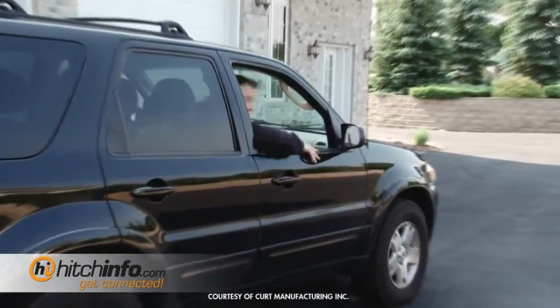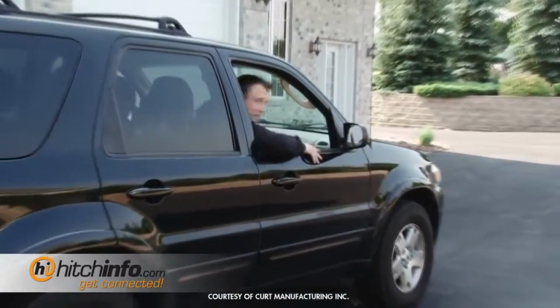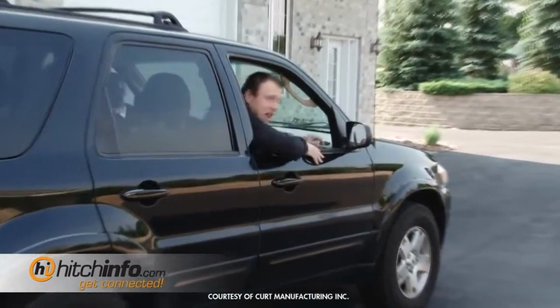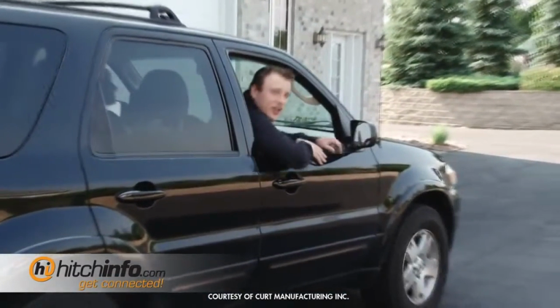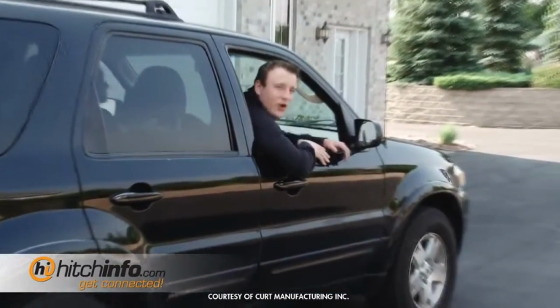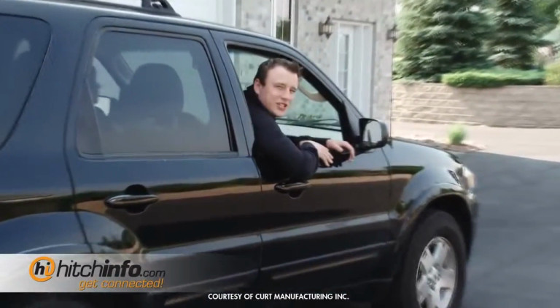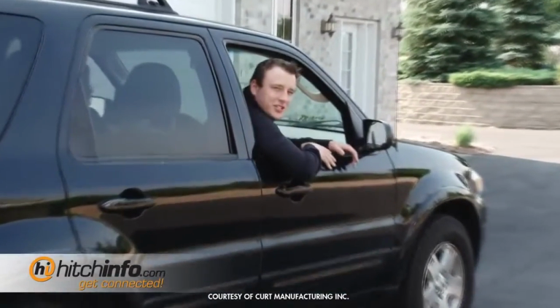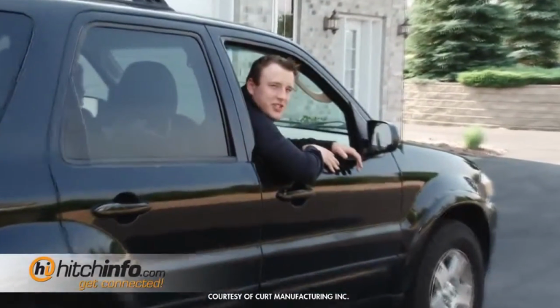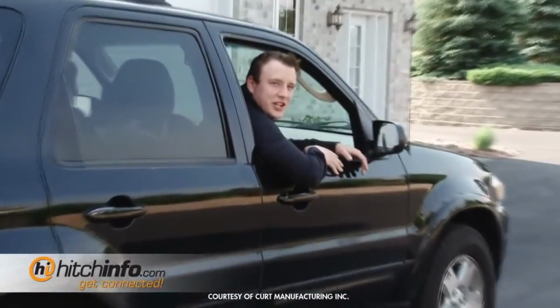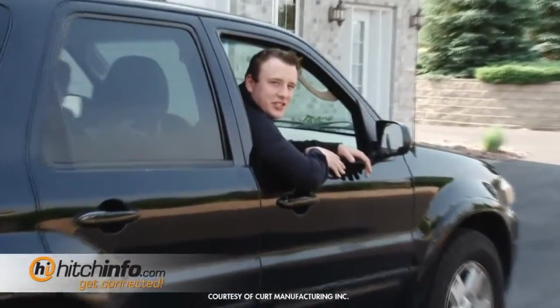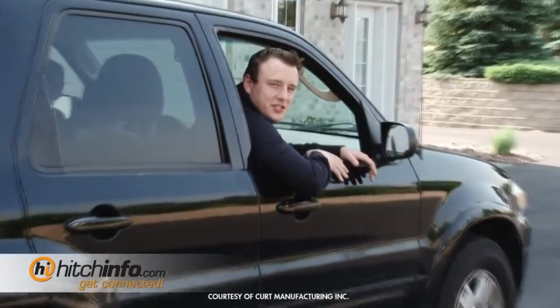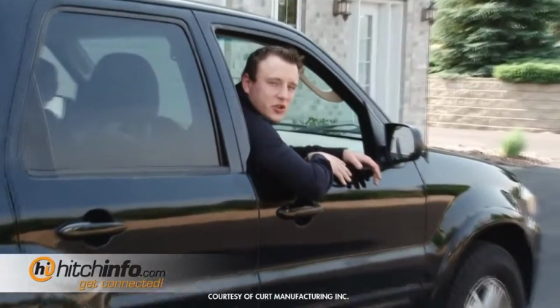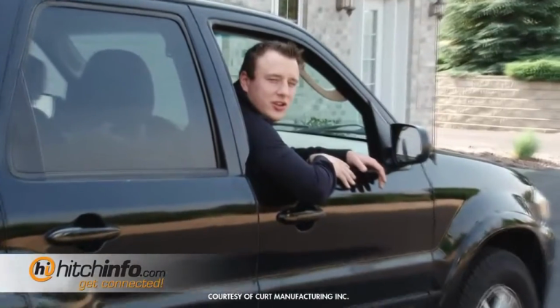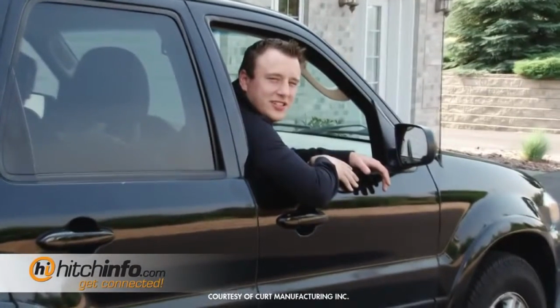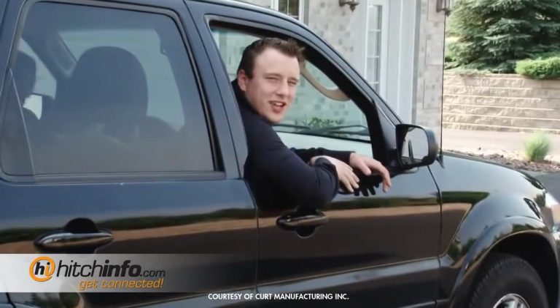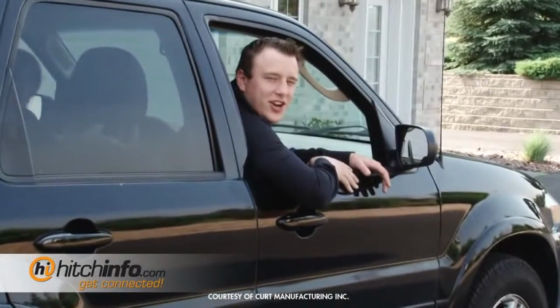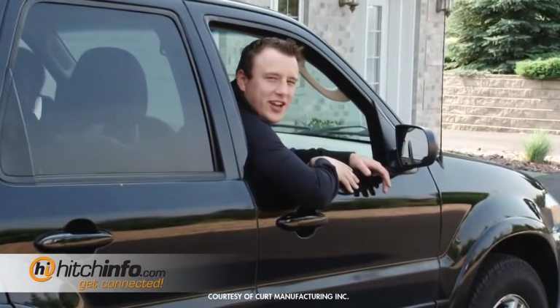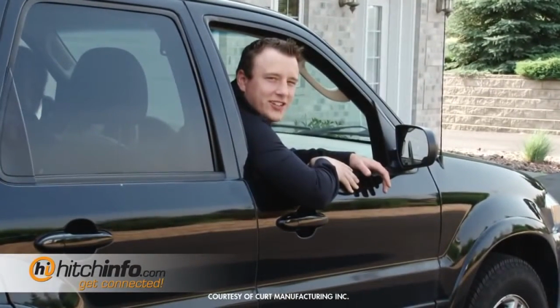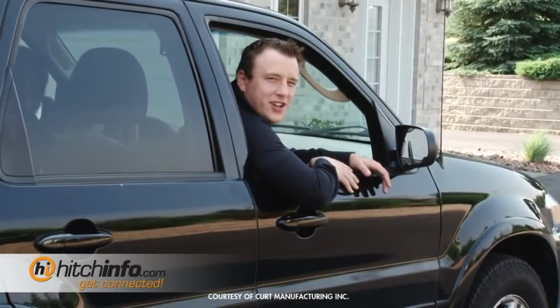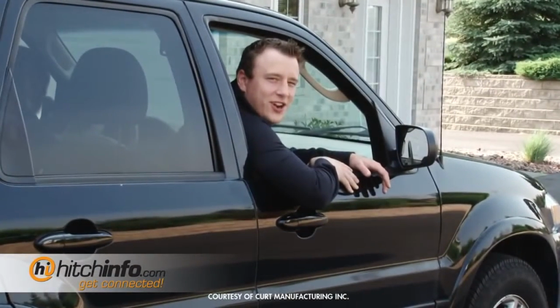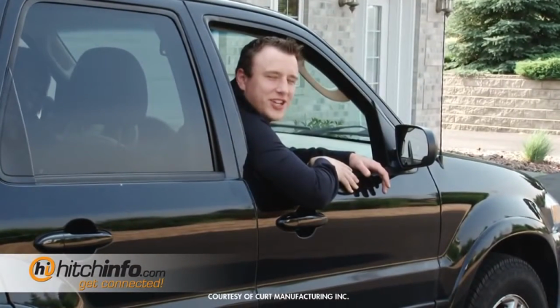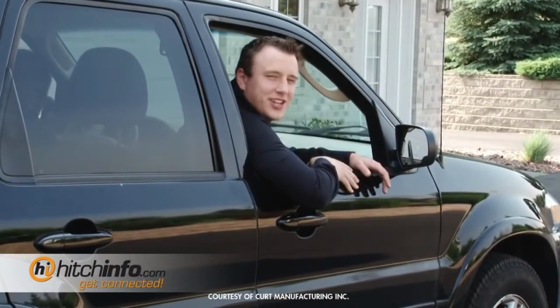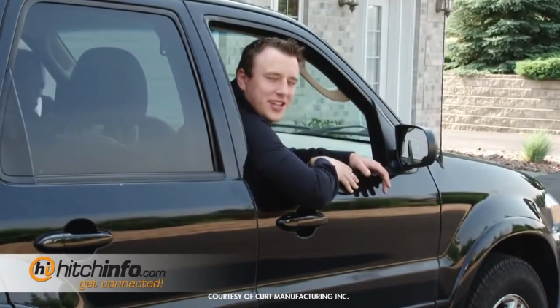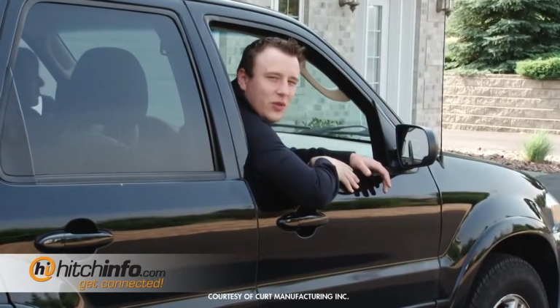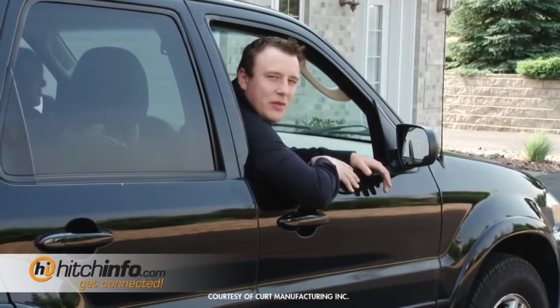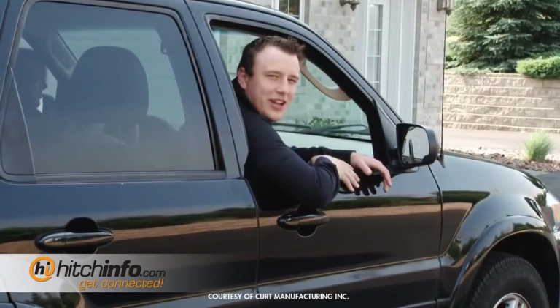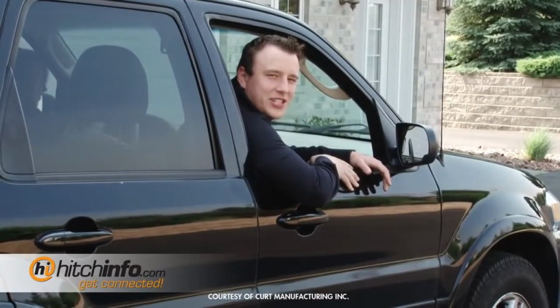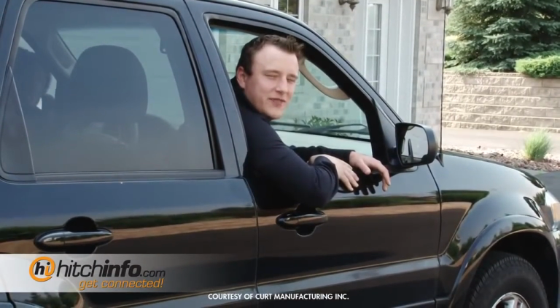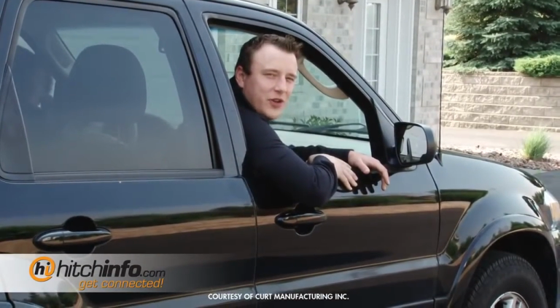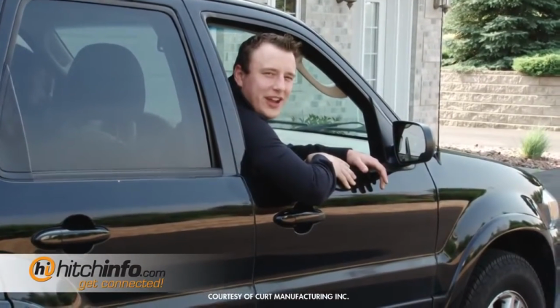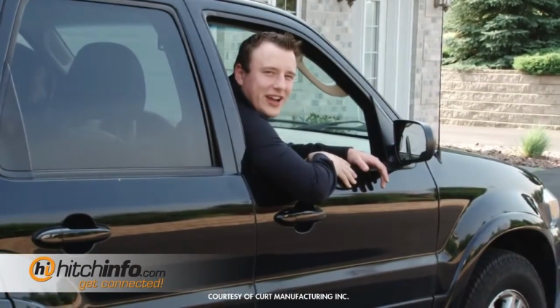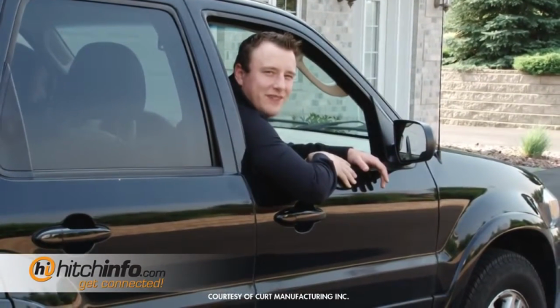If you have any questions or suggestions, Google us at Kurt Hitch, or check us on the web at hitchinfo.com.